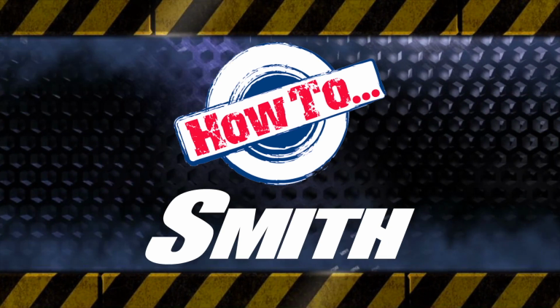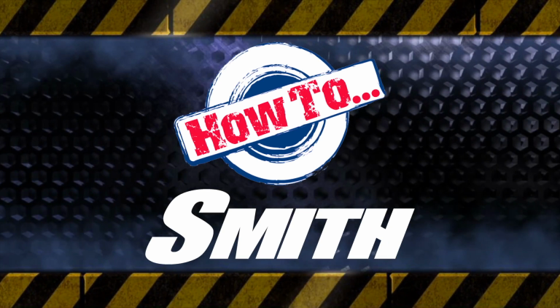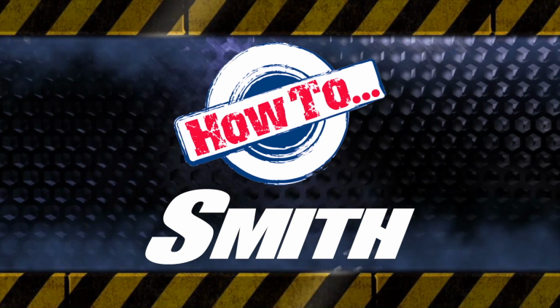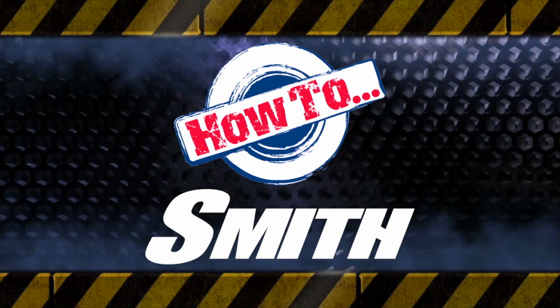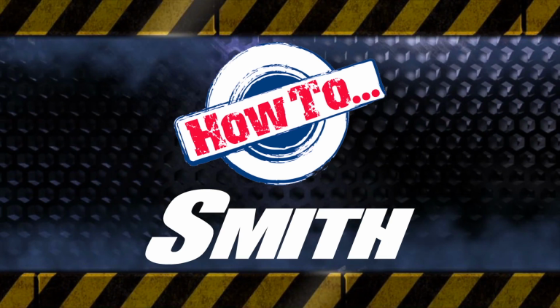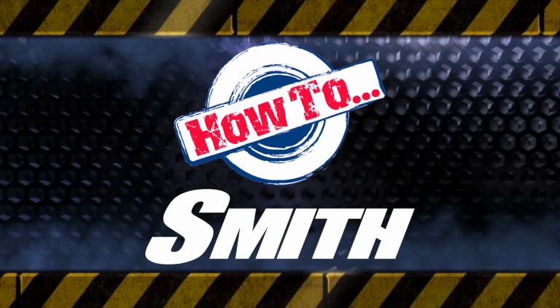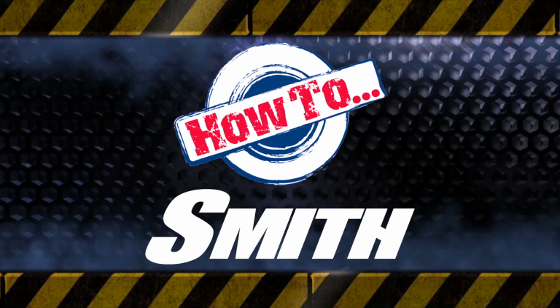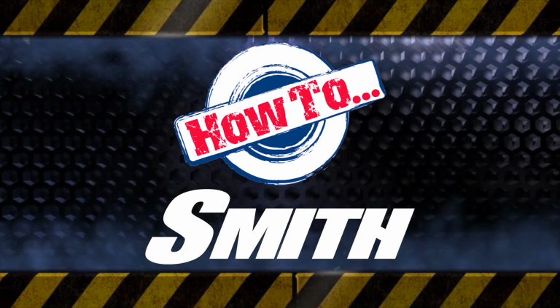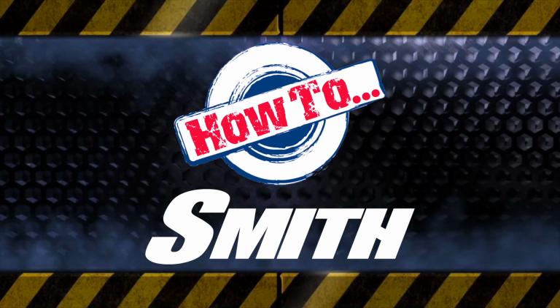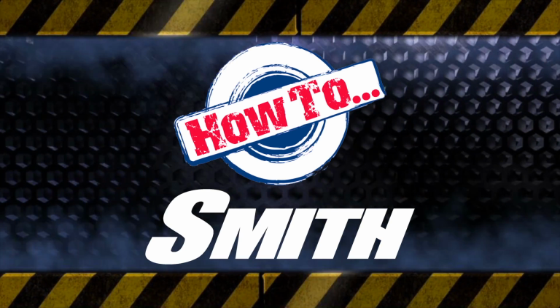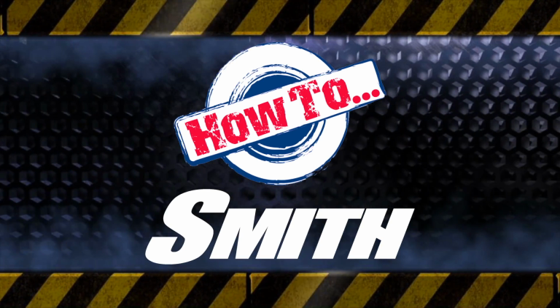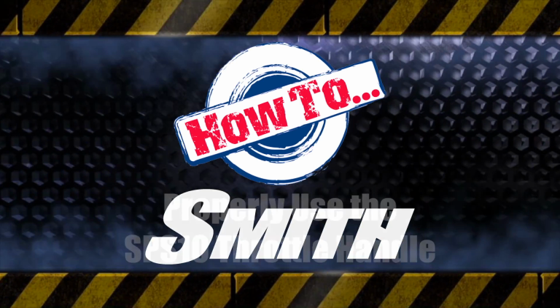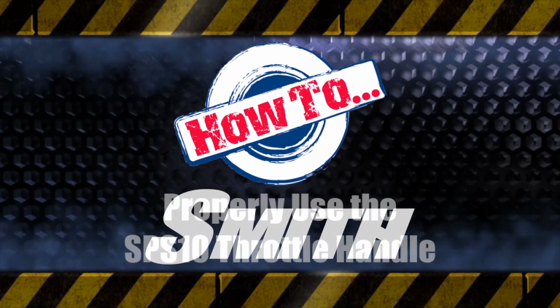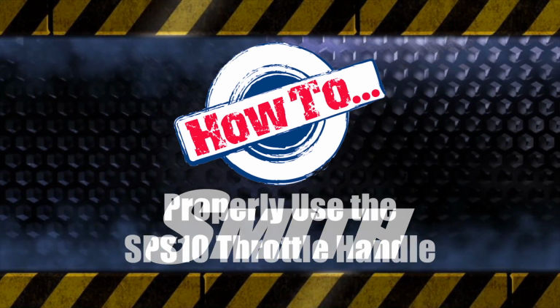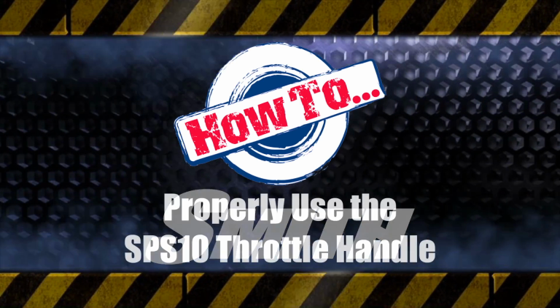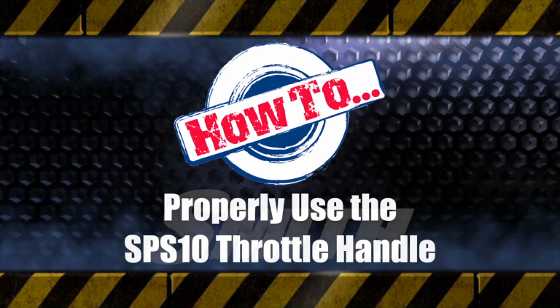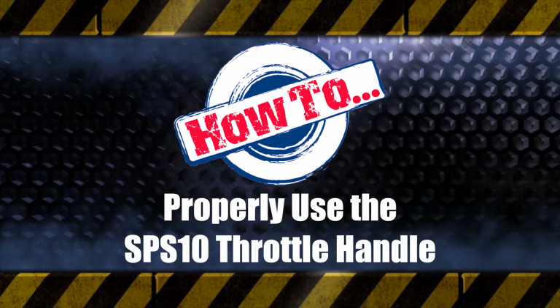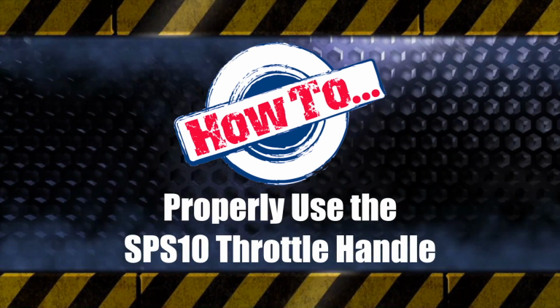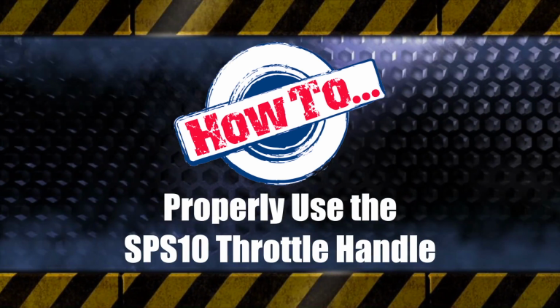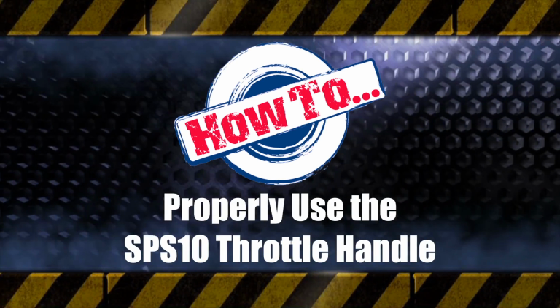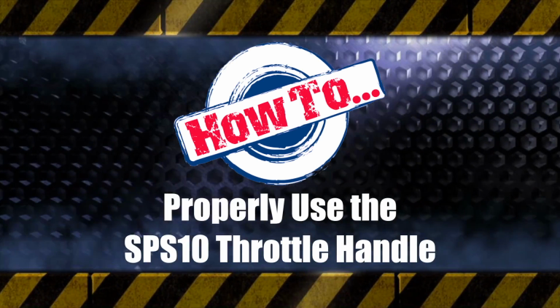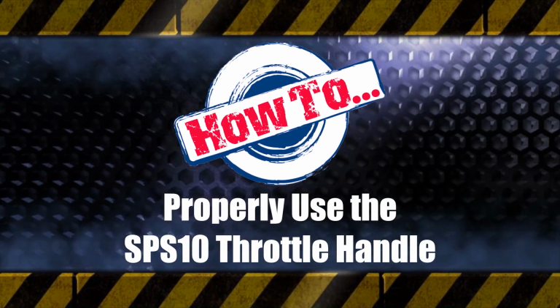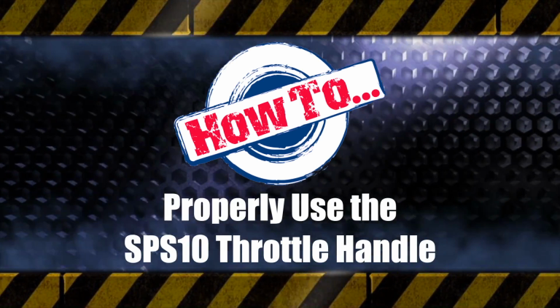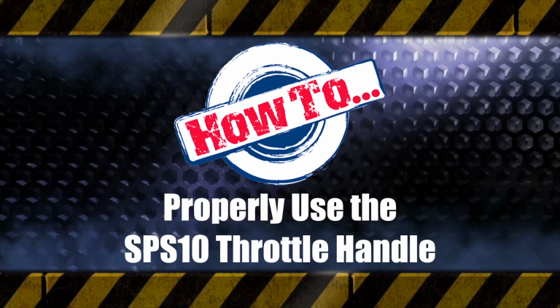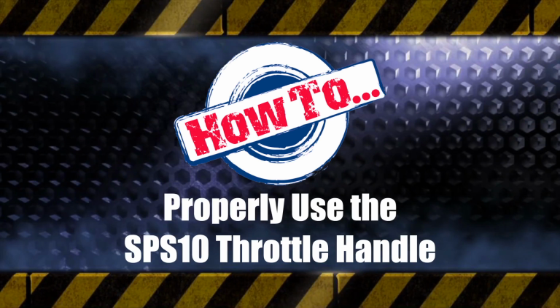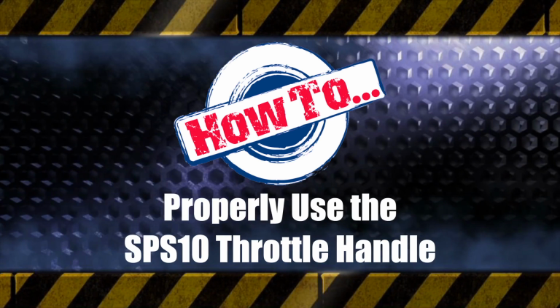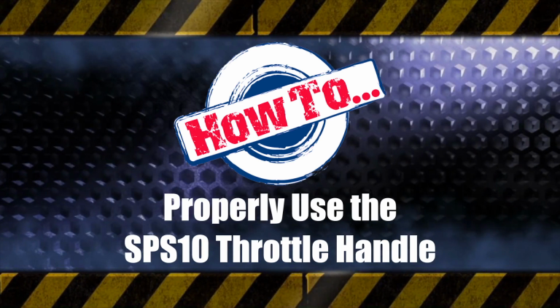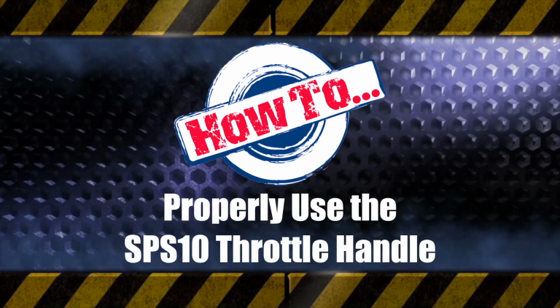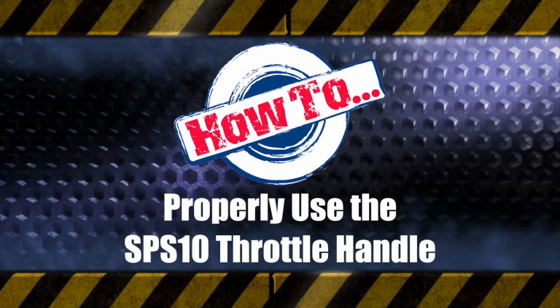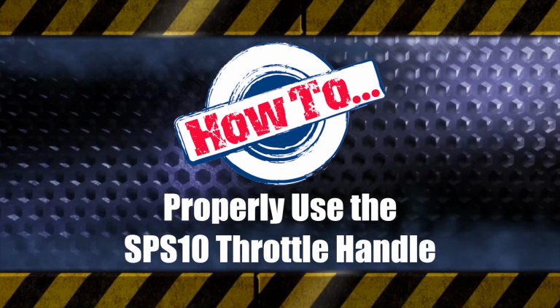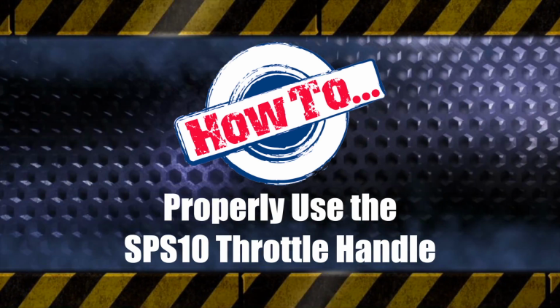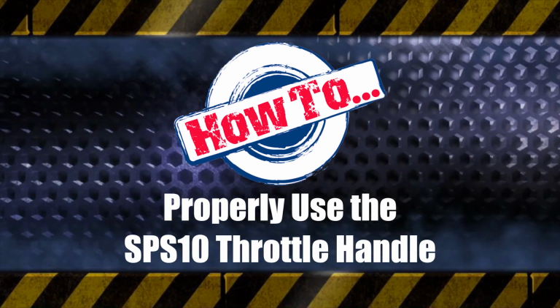Hello. Today let's review how to properly use the twist lock throttle lever on your Smith SPS 10.